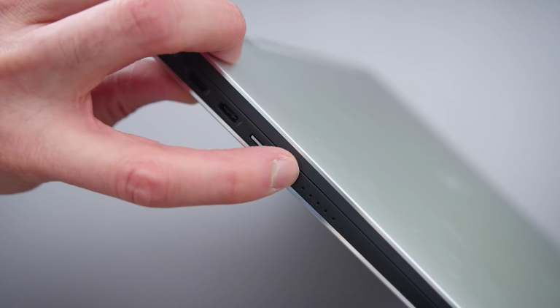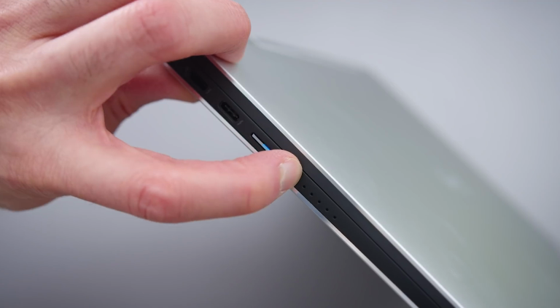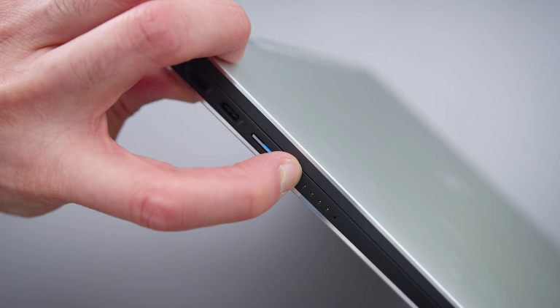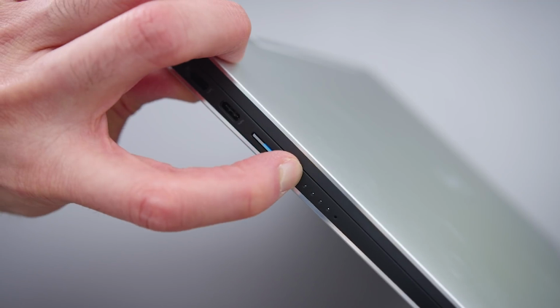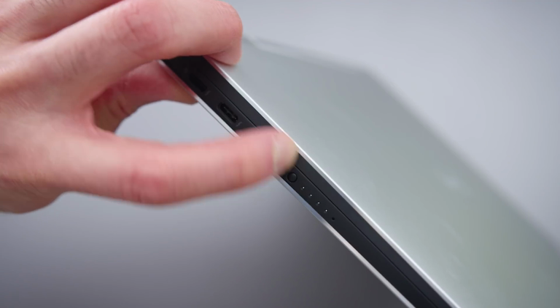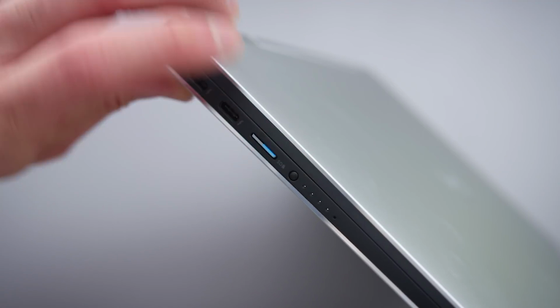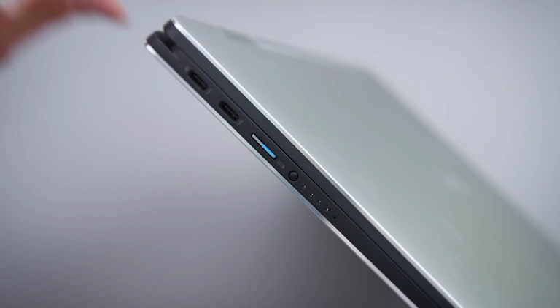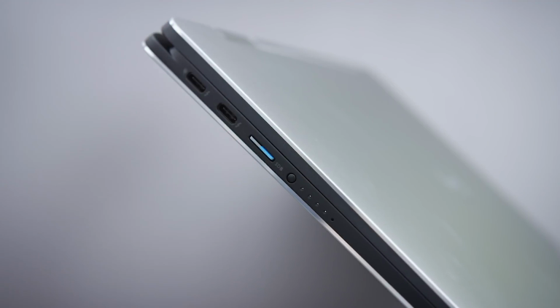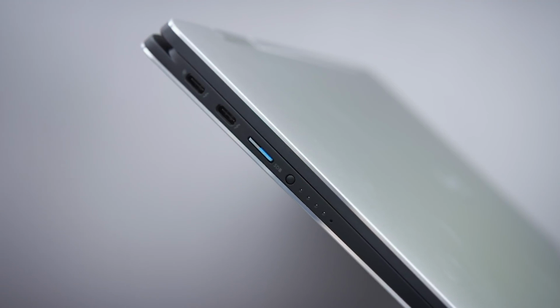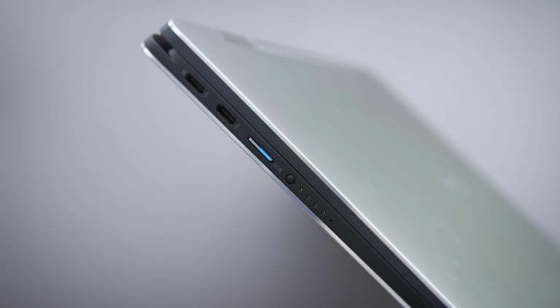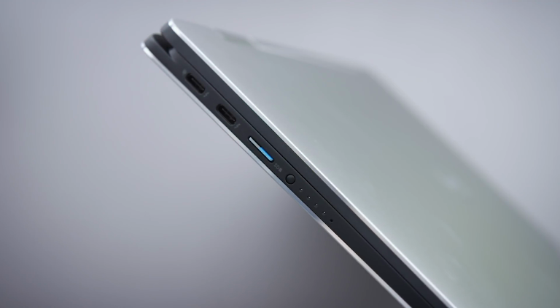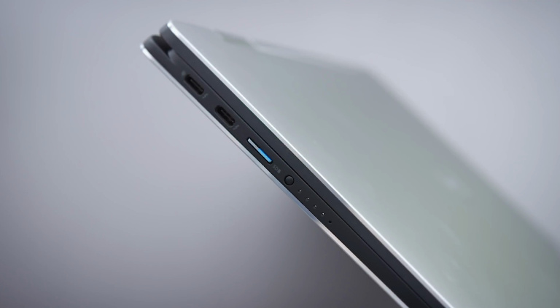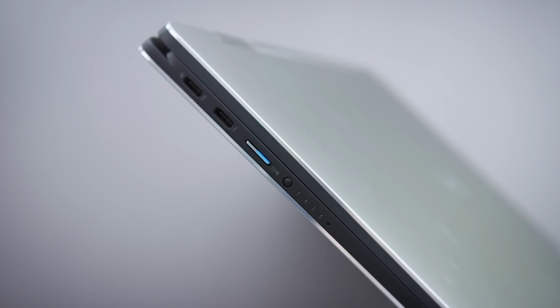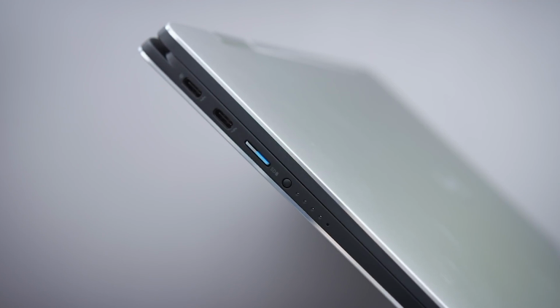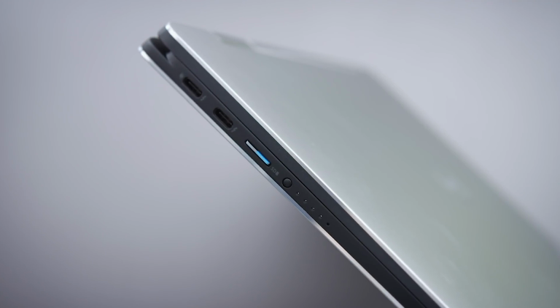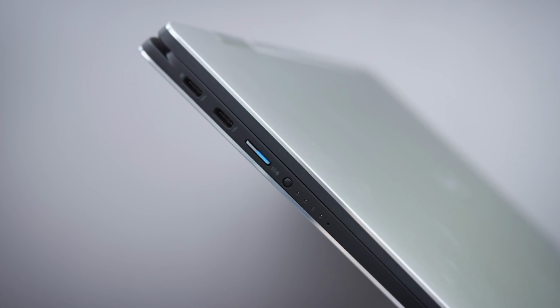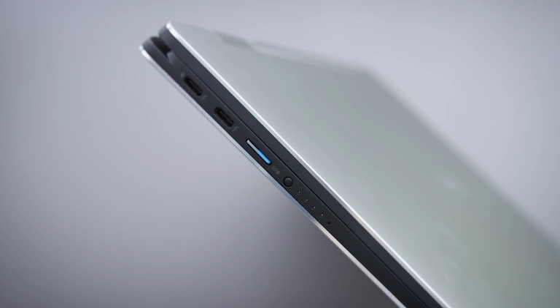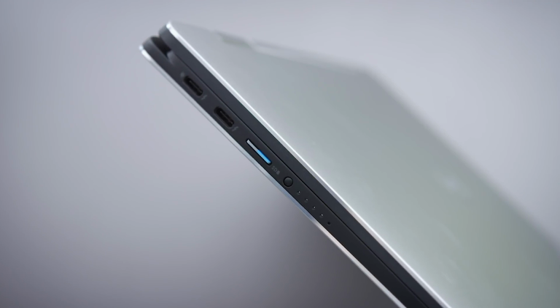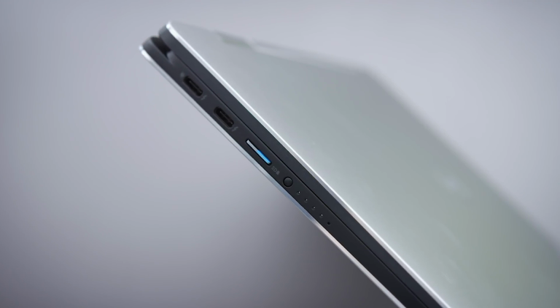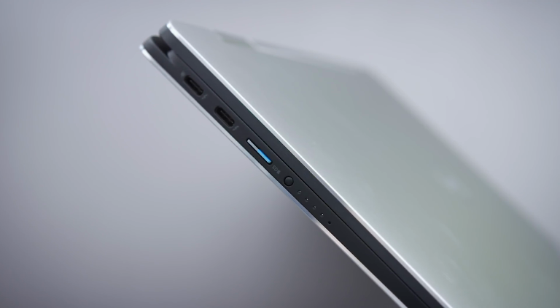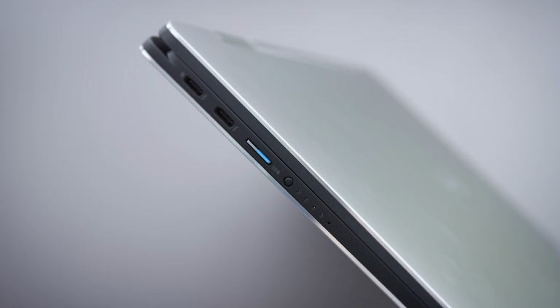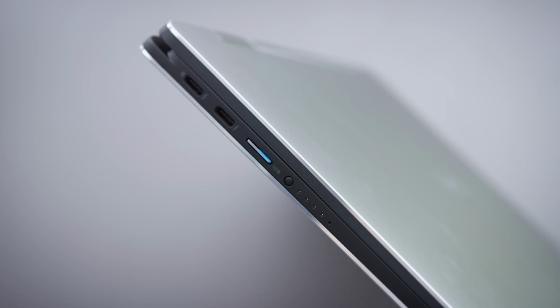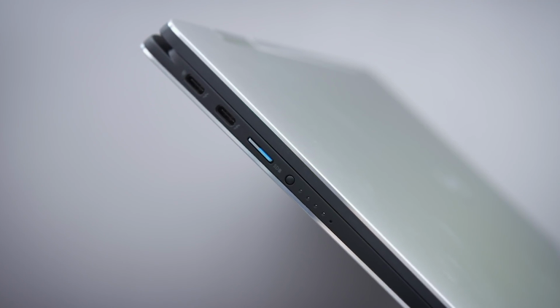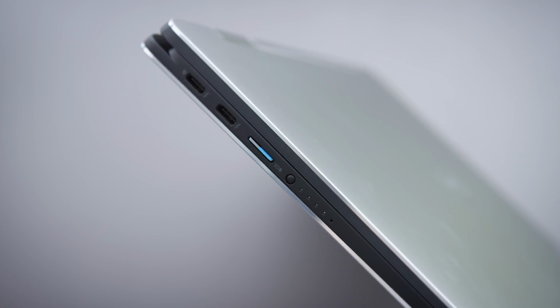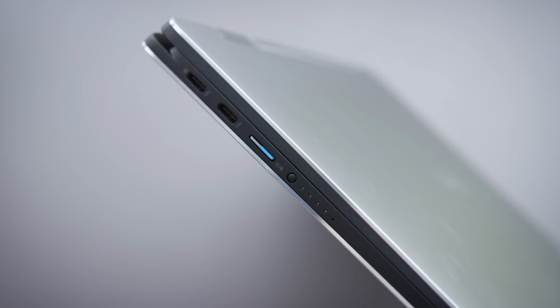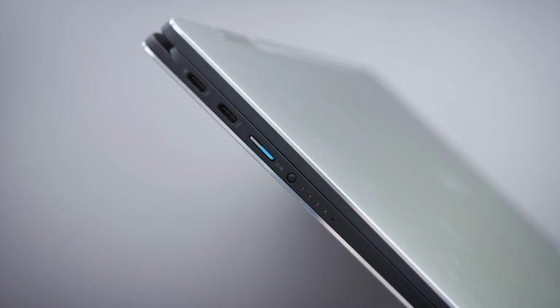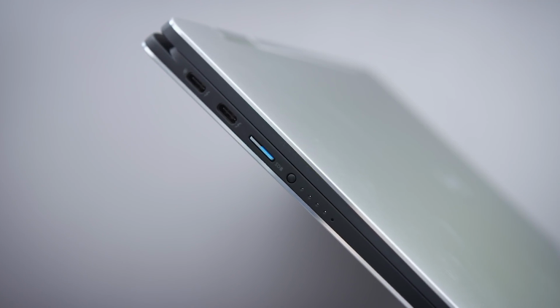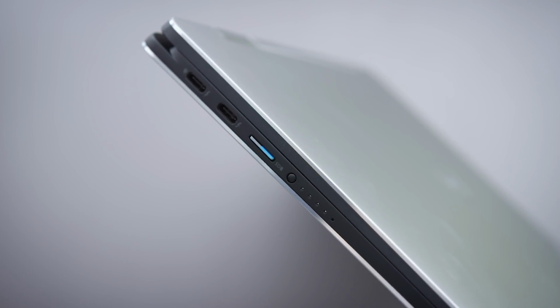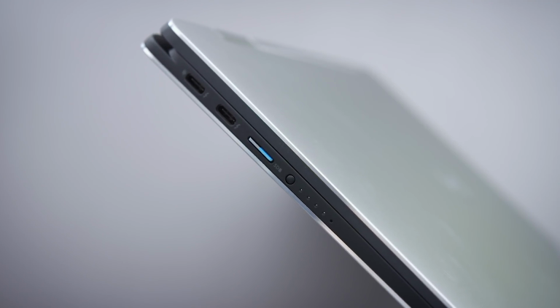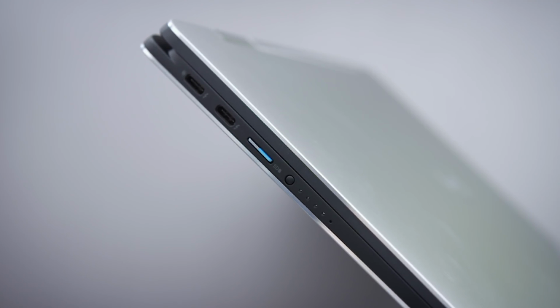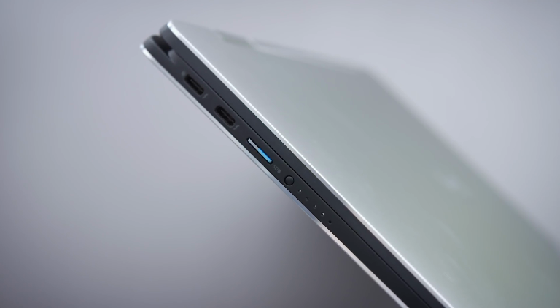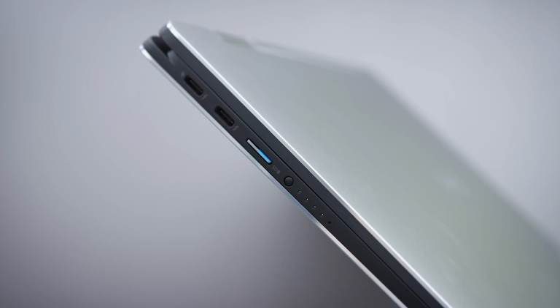Charging is USB-C and there's also a battery indicator, which we see on XPS products. I like seeing that.